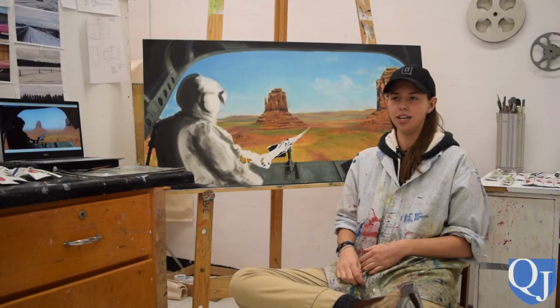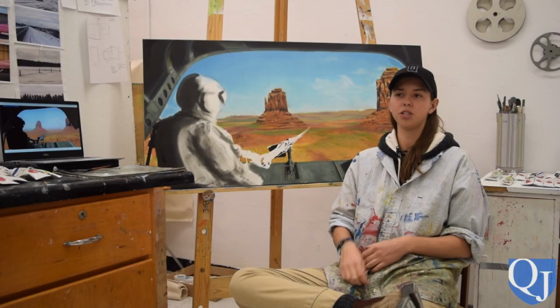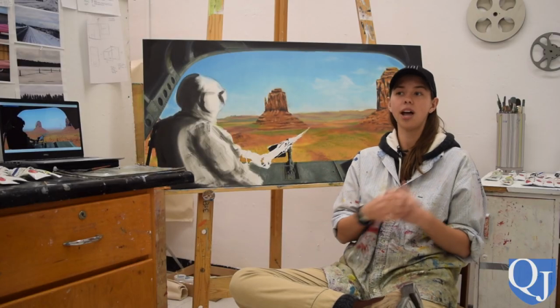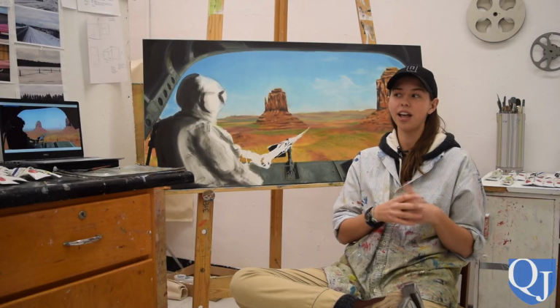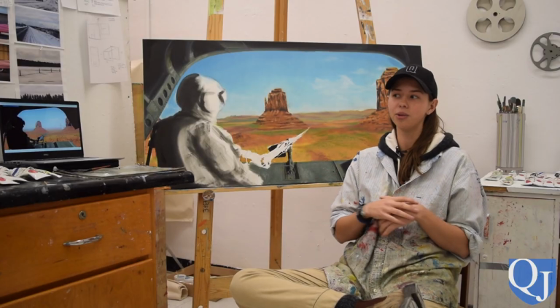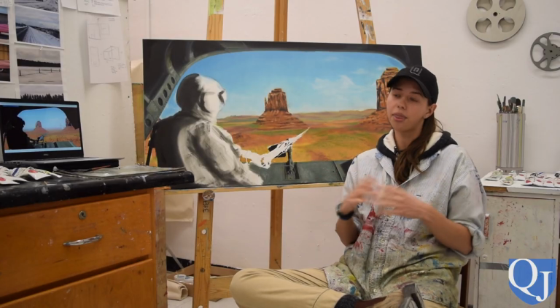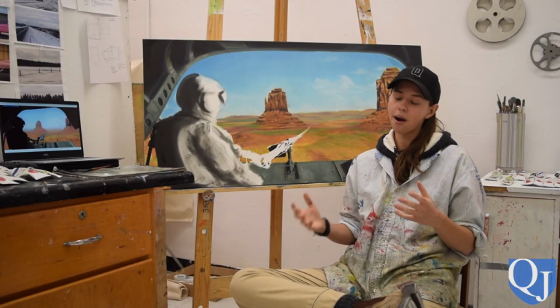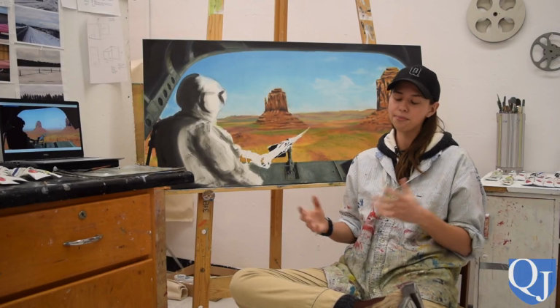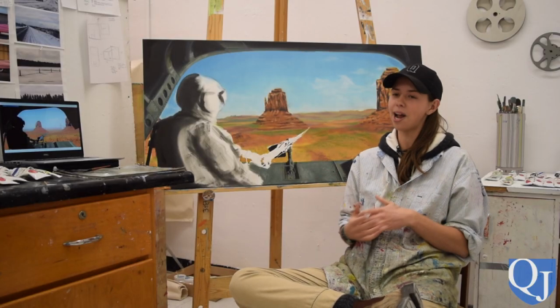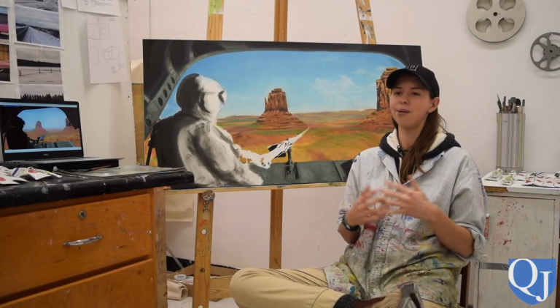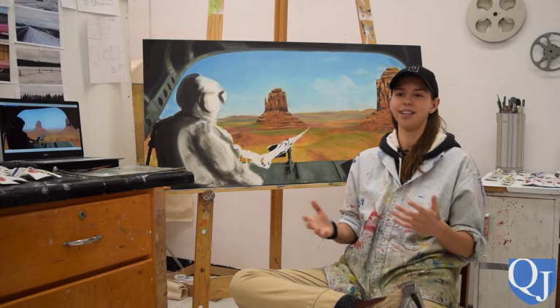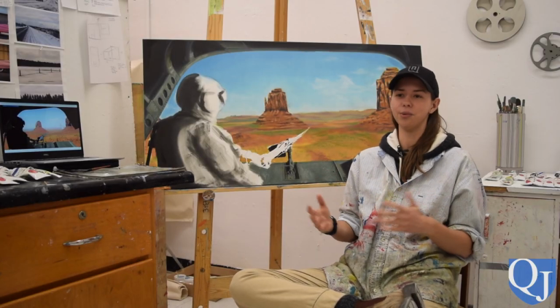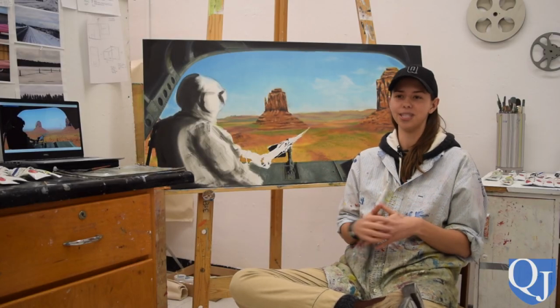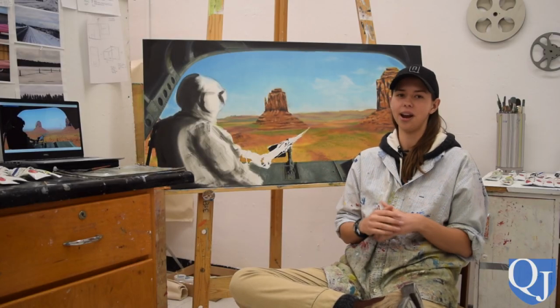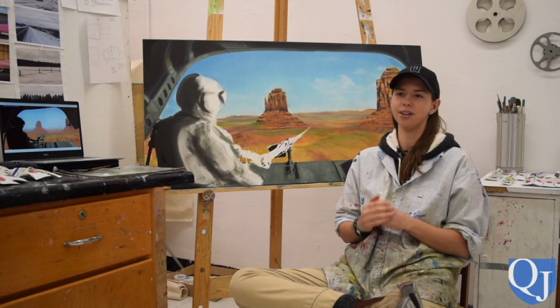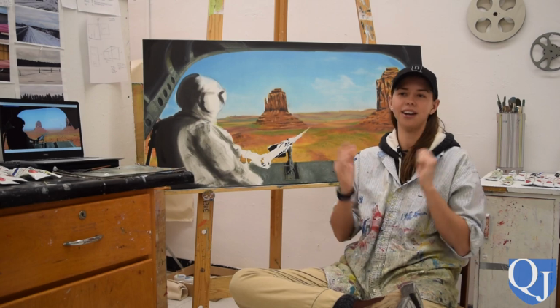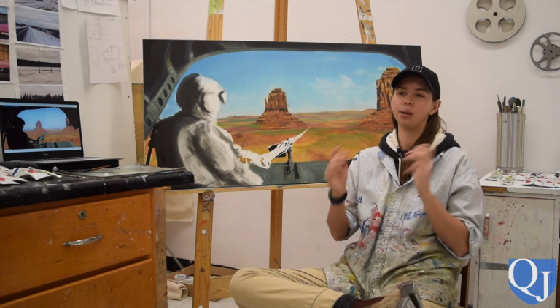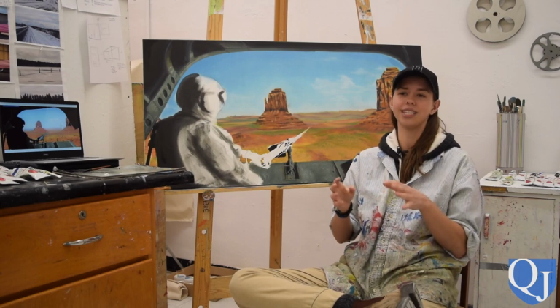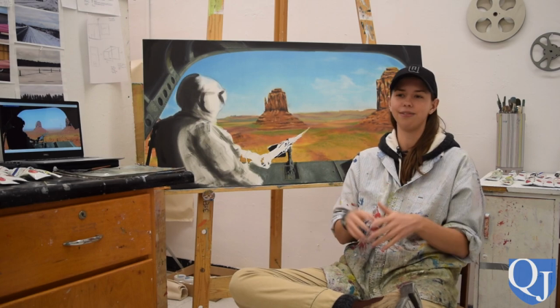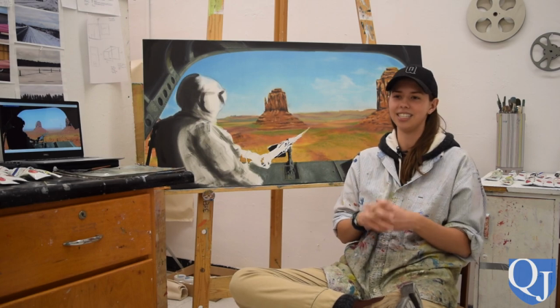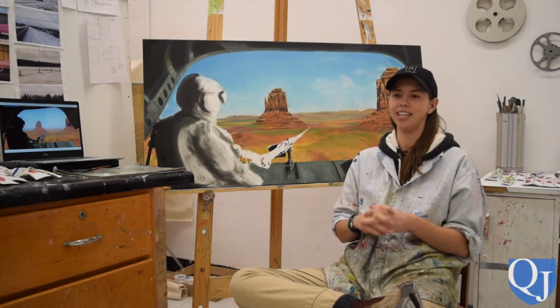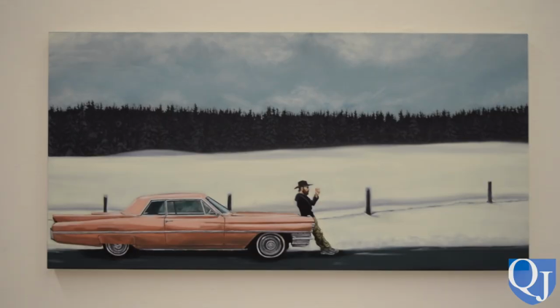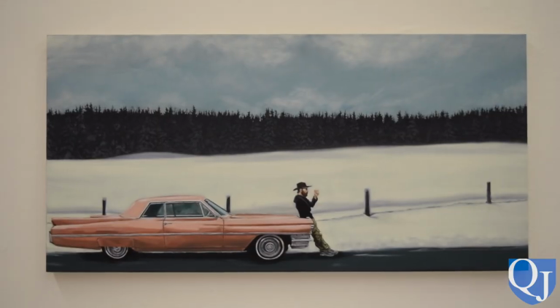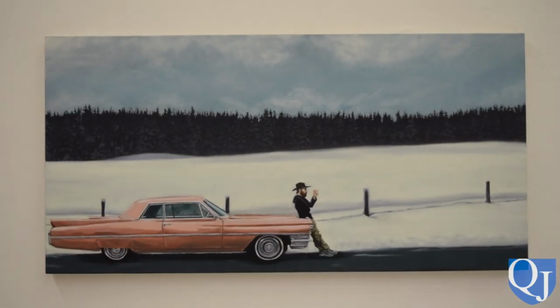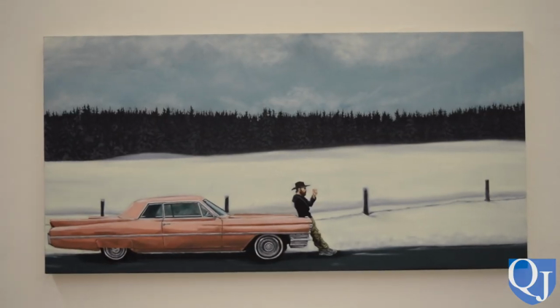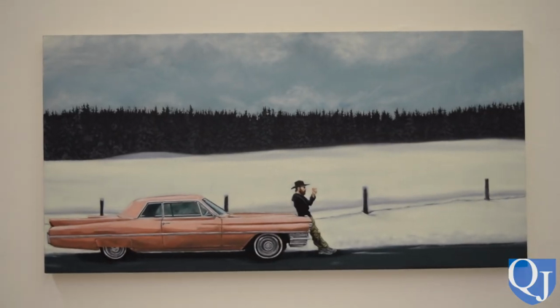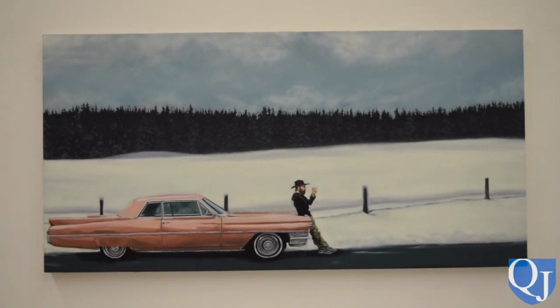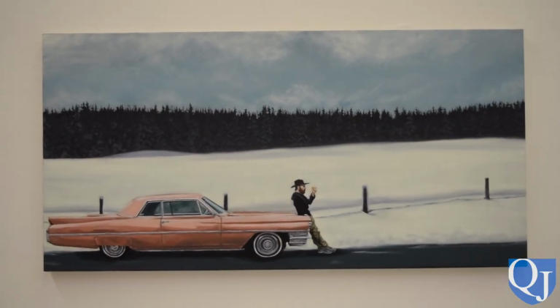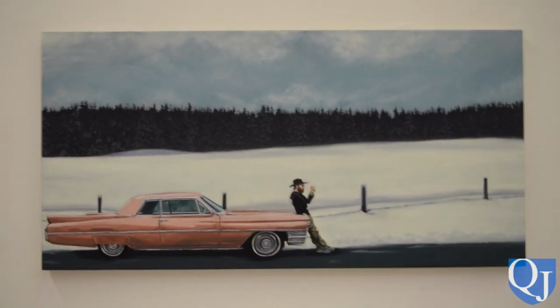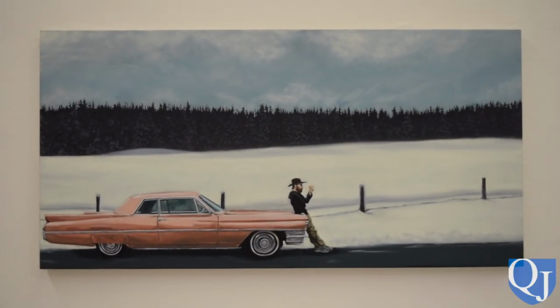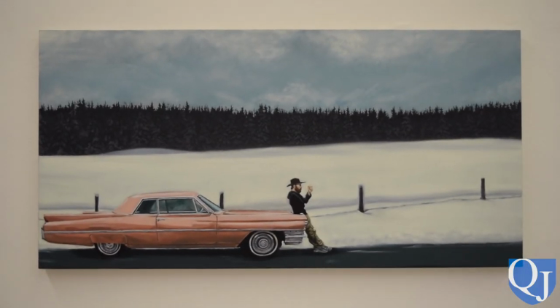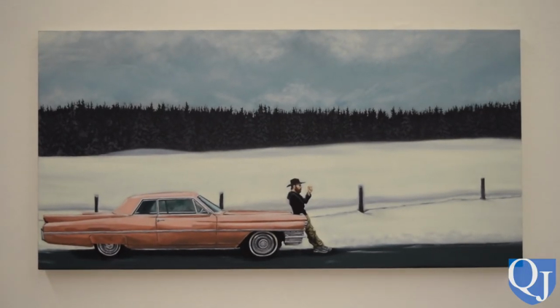There's a lot of value in other art, but I always loved the ones where I could kind of put myself in the scene or see myself creating a story around it.